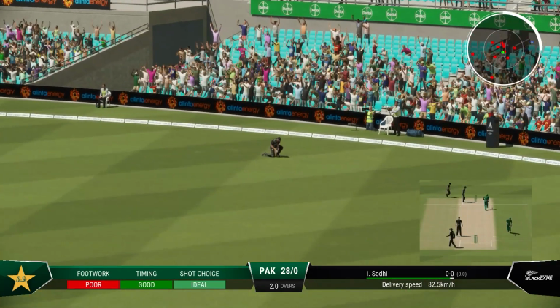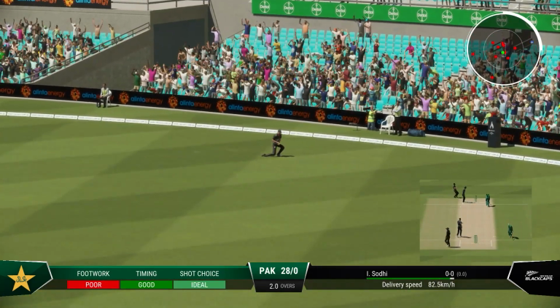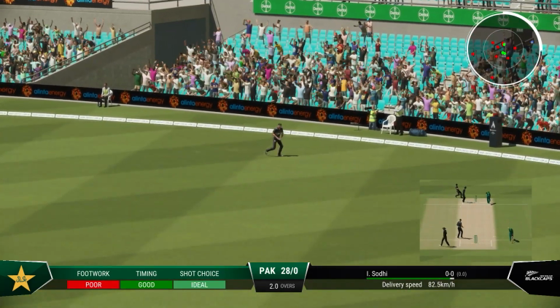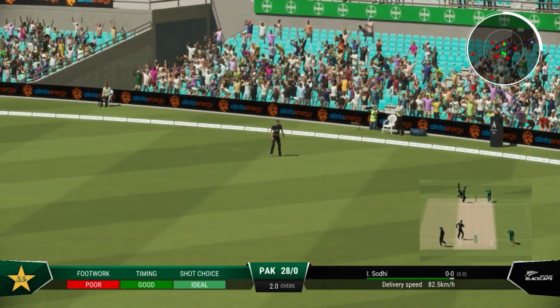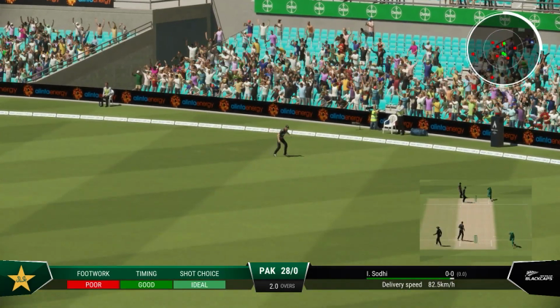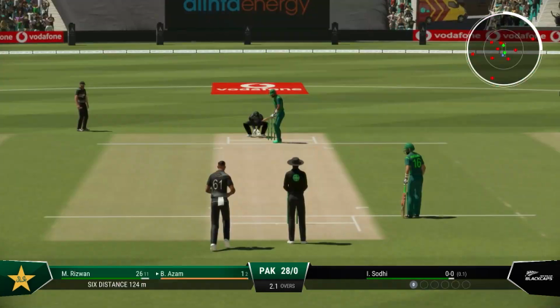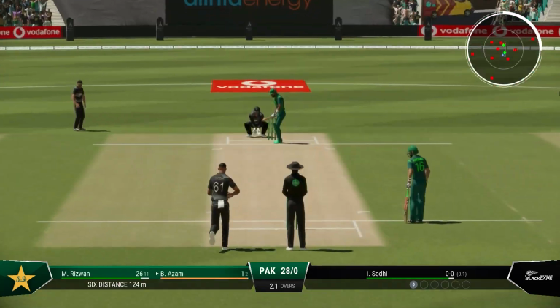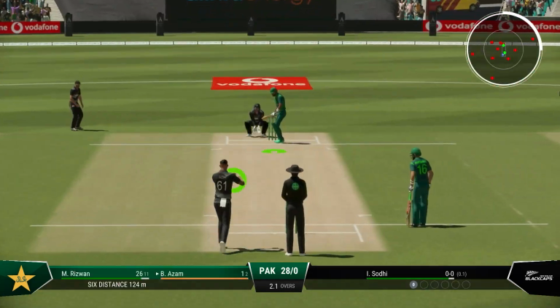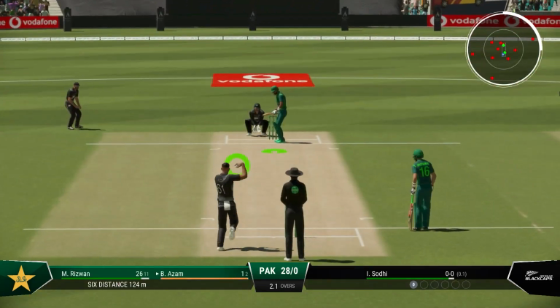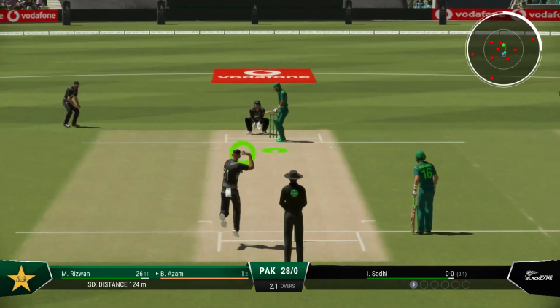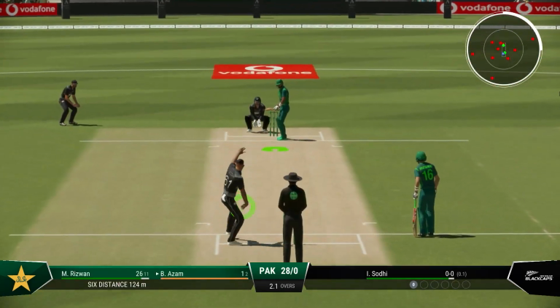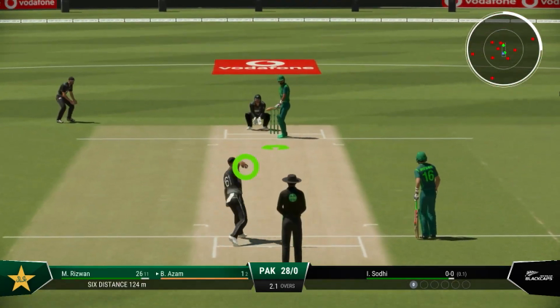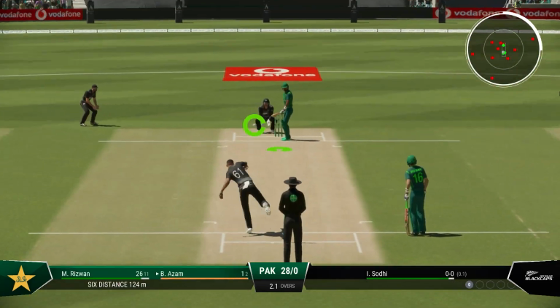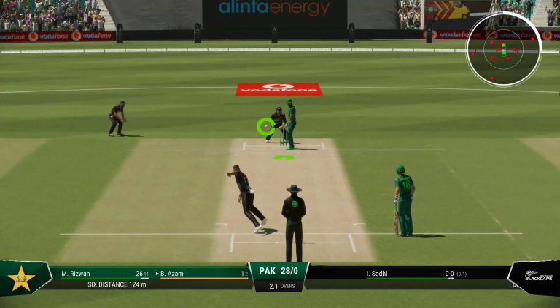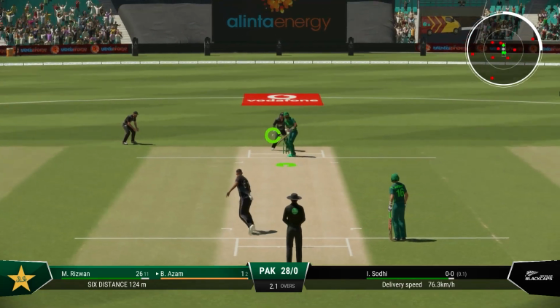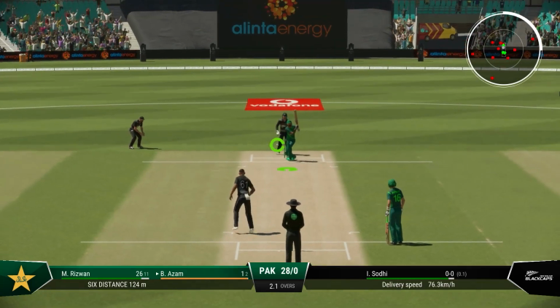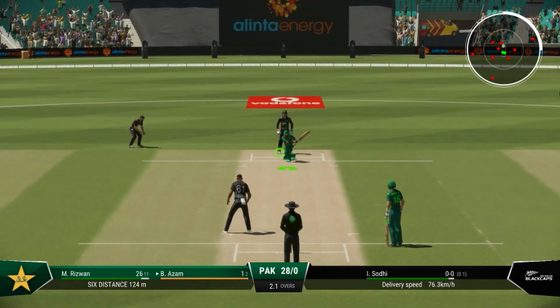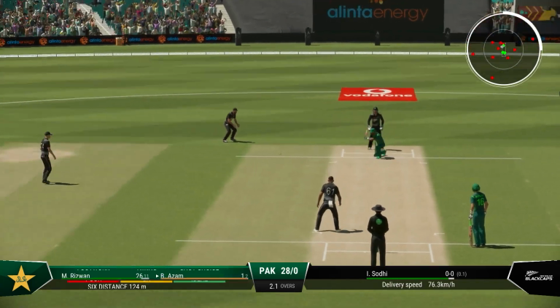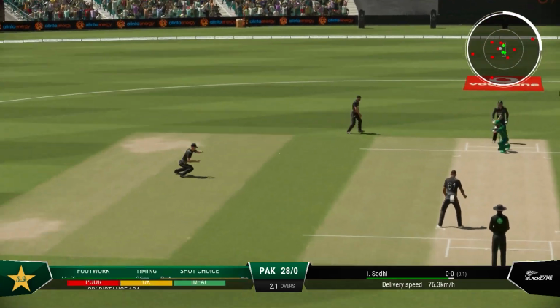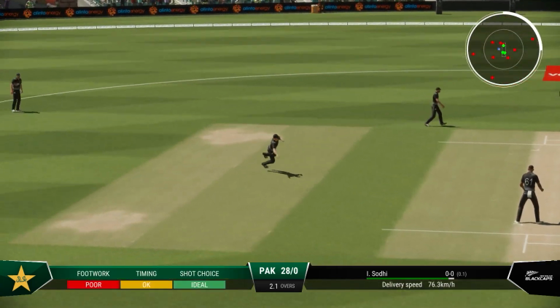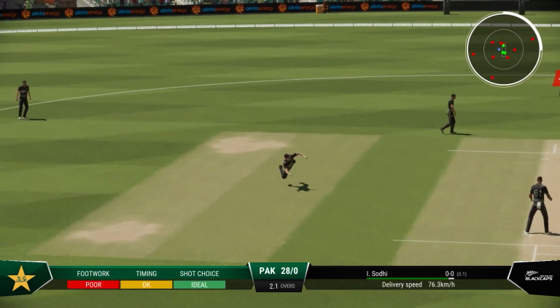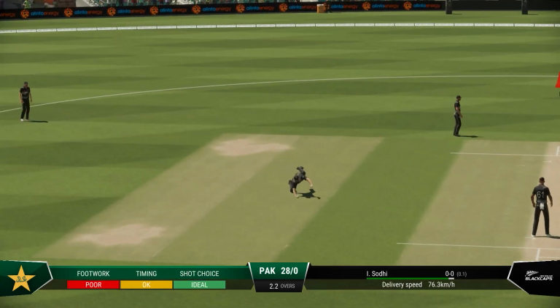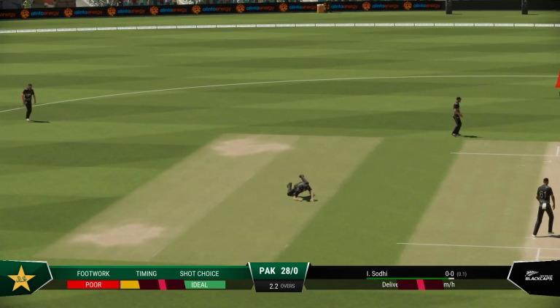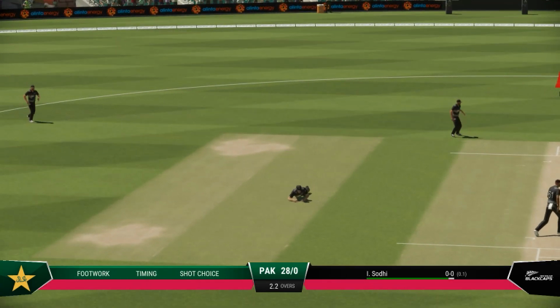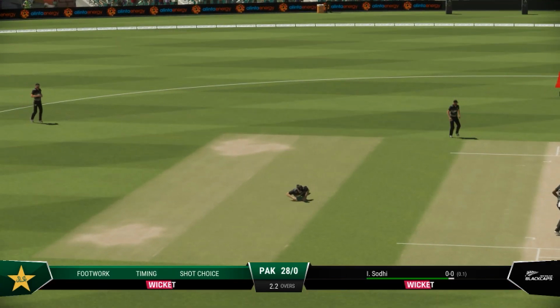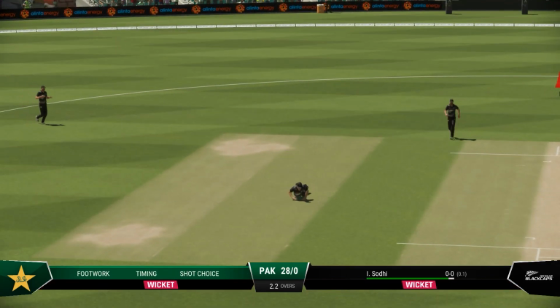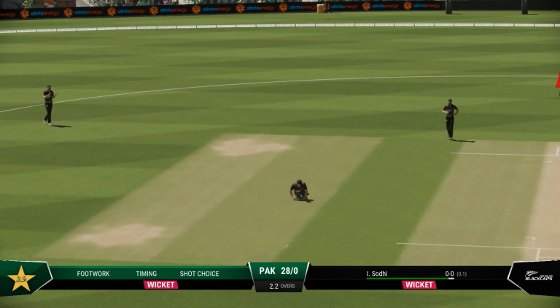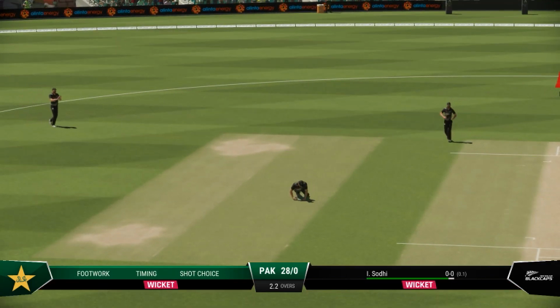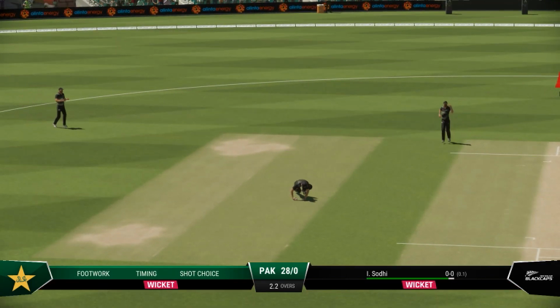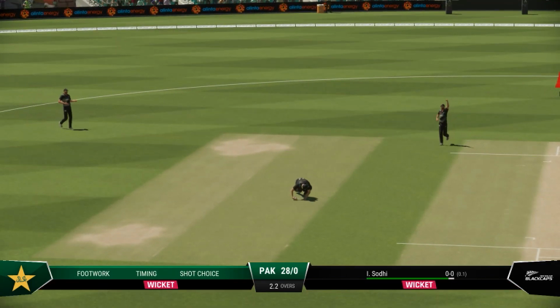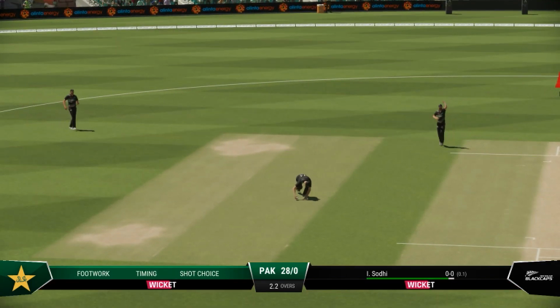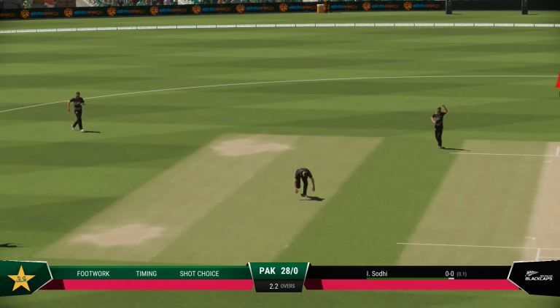That's great fielding. Dives and takes a very good catch.